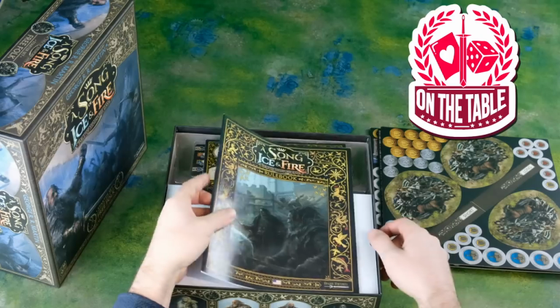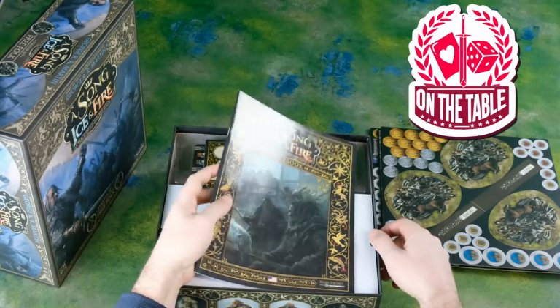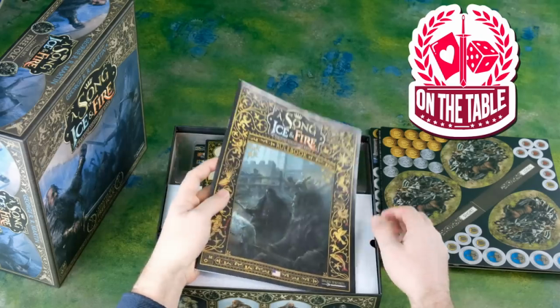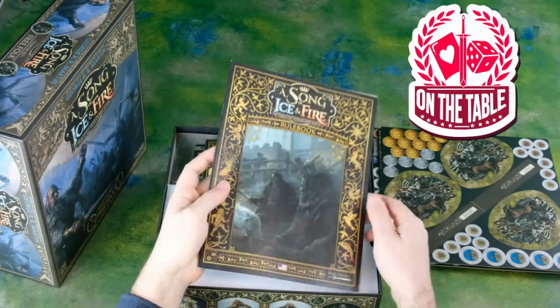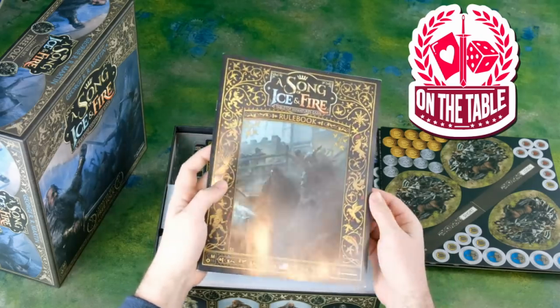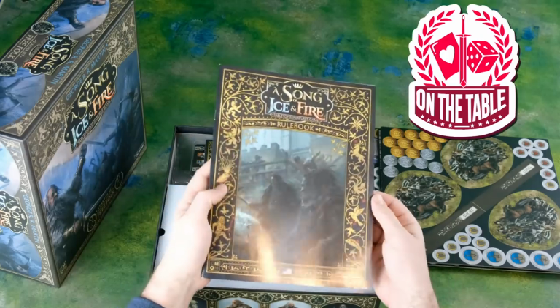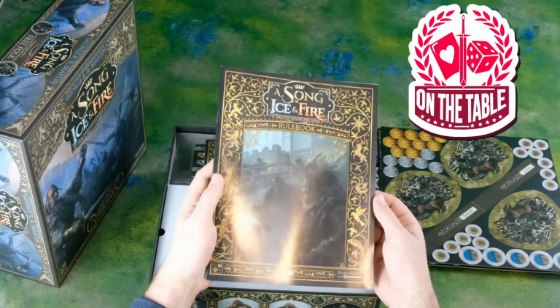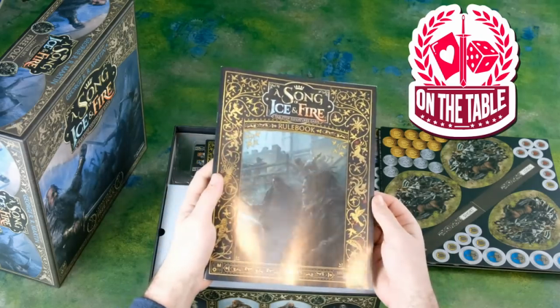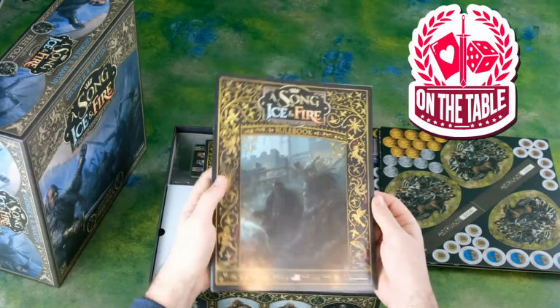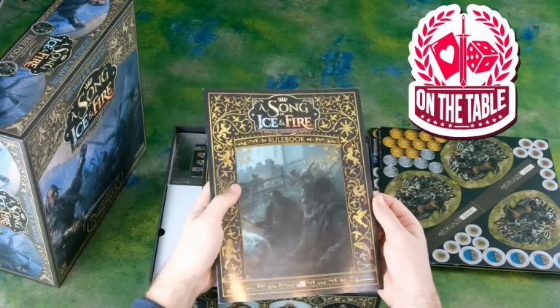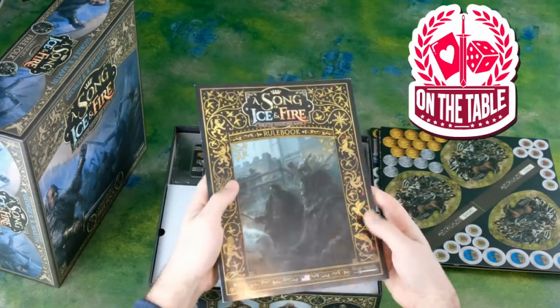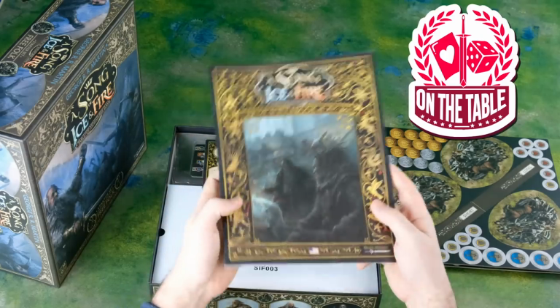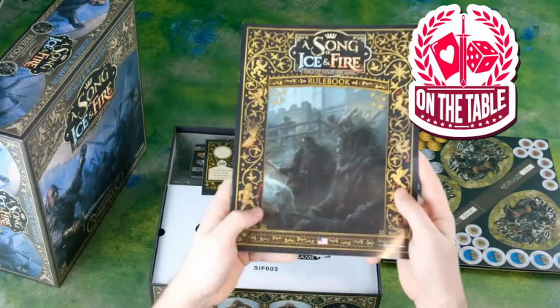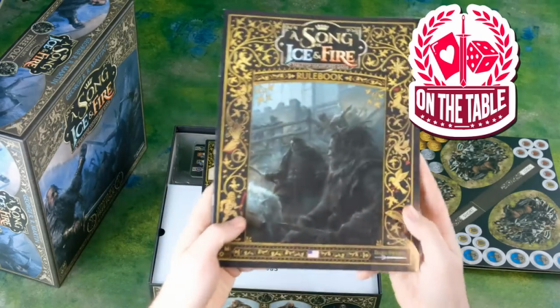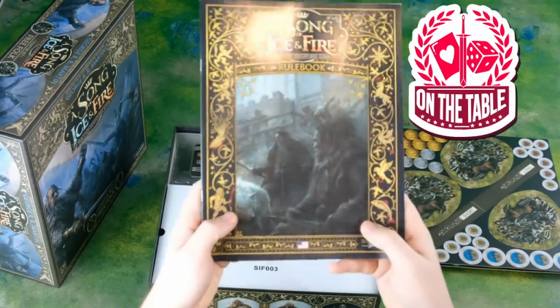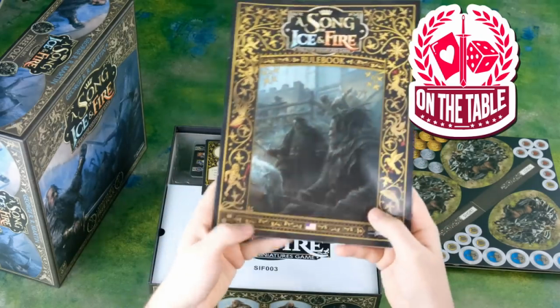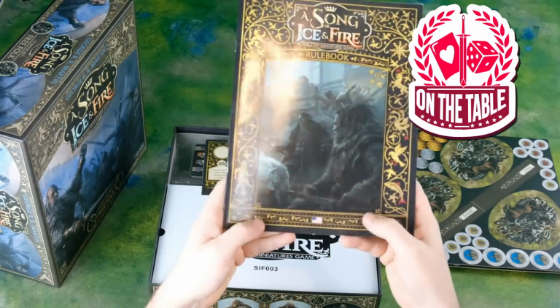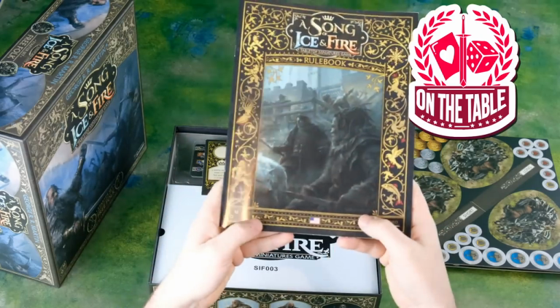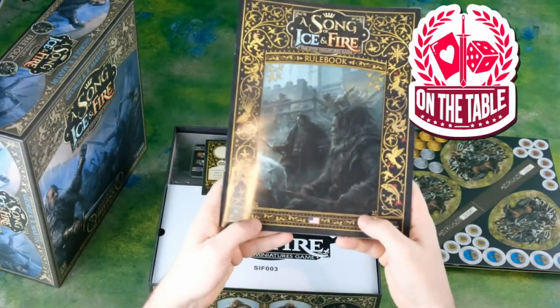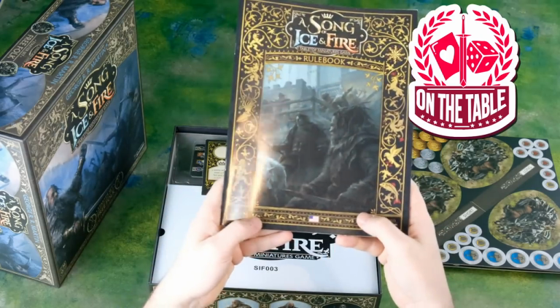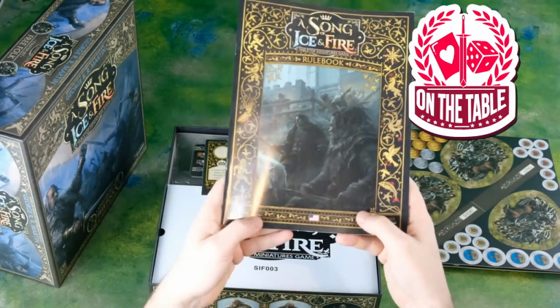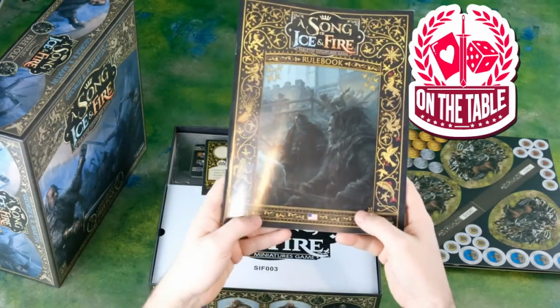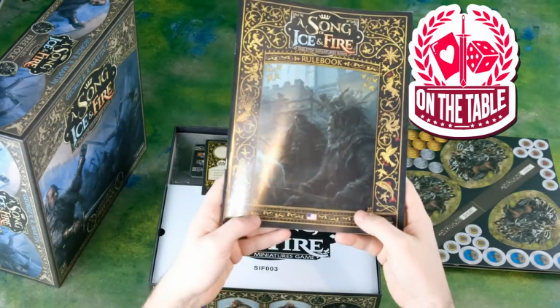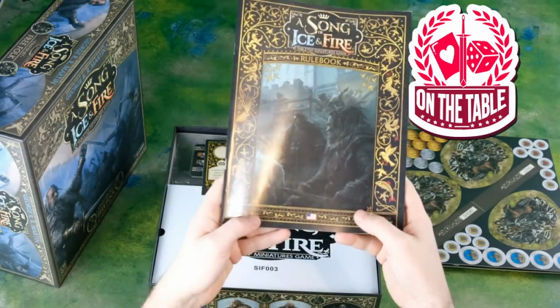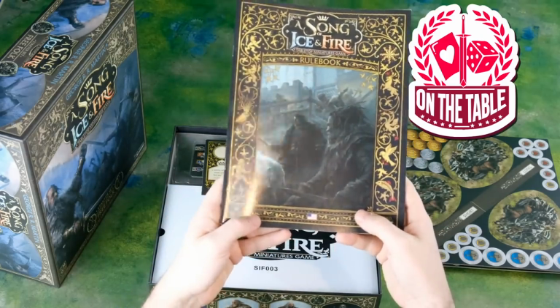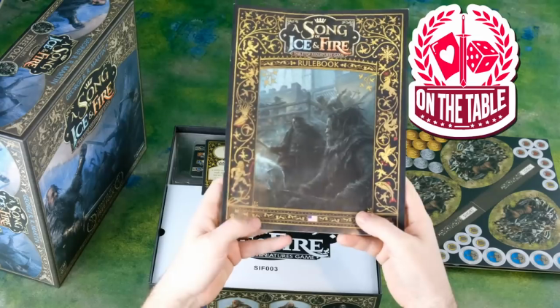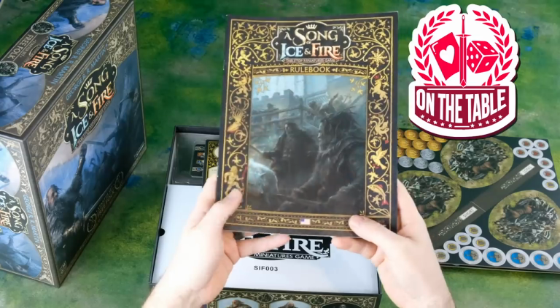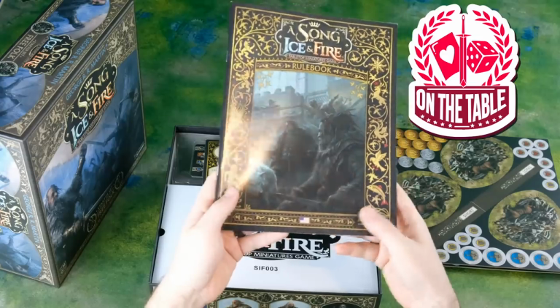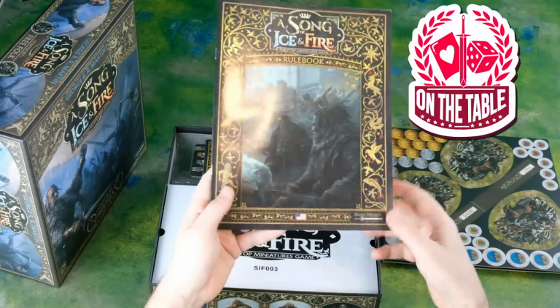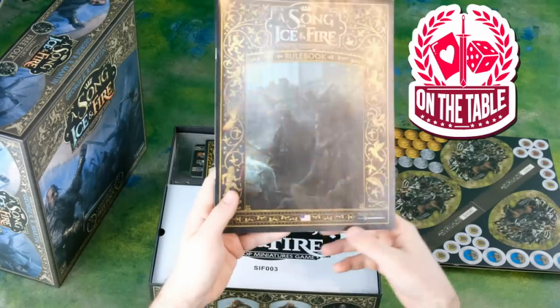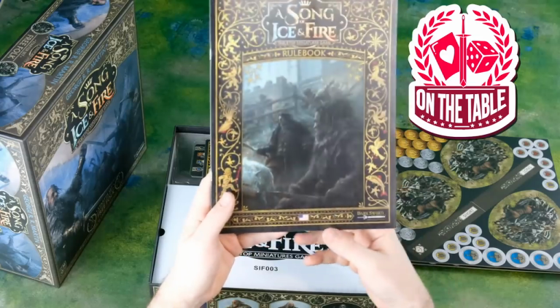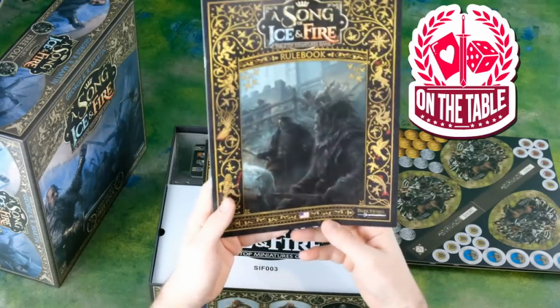I'm predicting a lot of corpse piles are going to be used with my Free Folk army on something like Feast for Crows — they're going to be getting obliterated. I really like the Song of Ice and Fire rulebook here, the cover art.